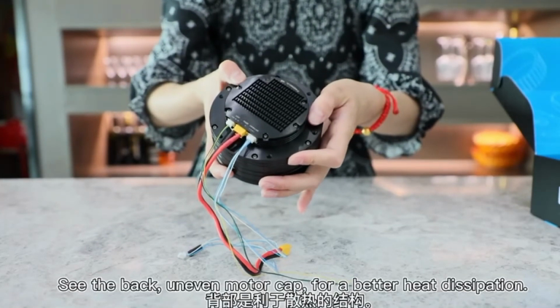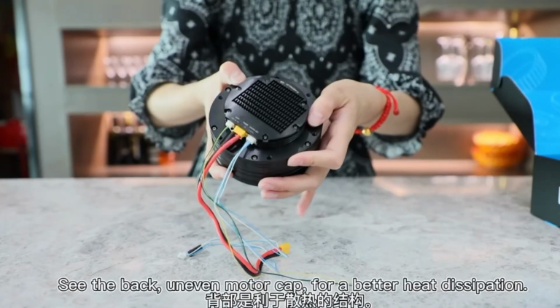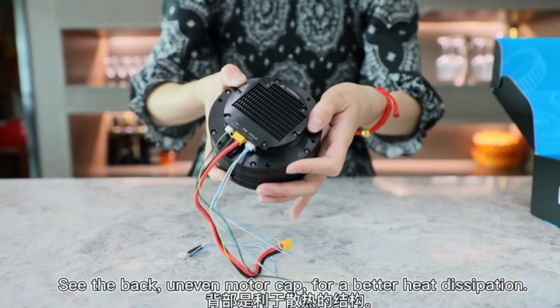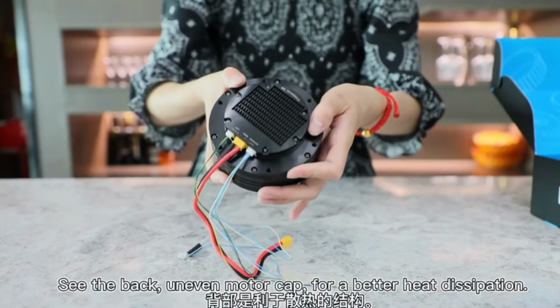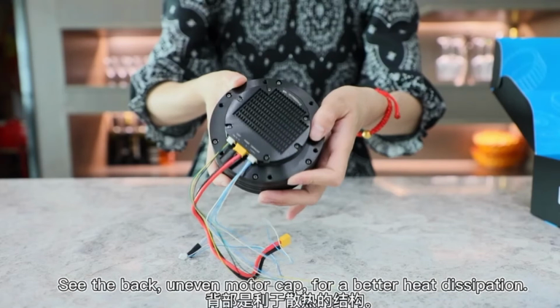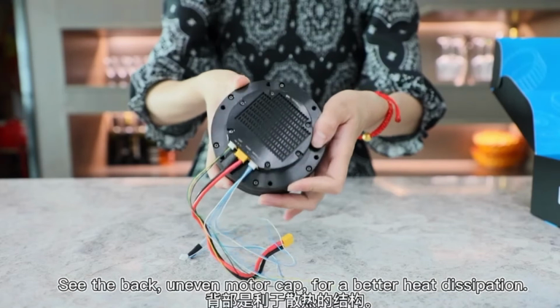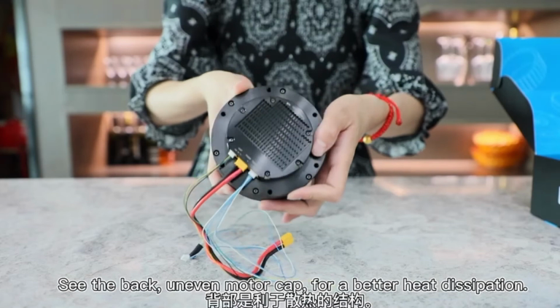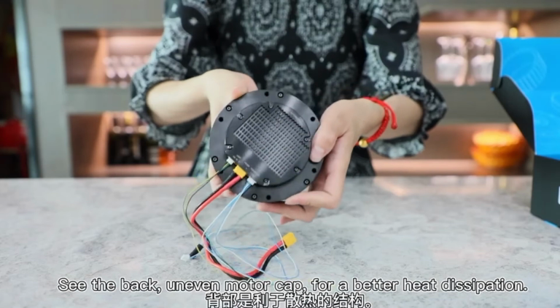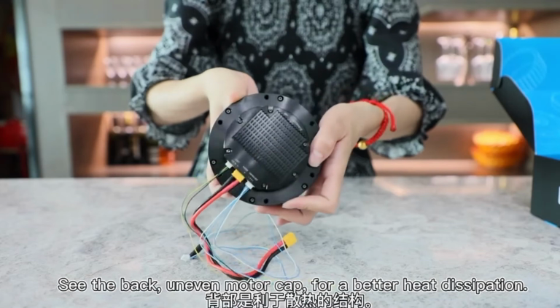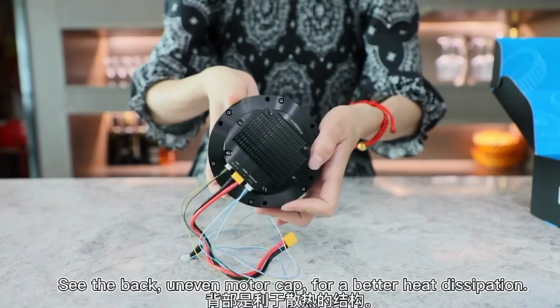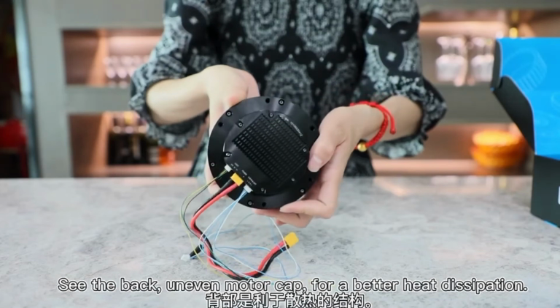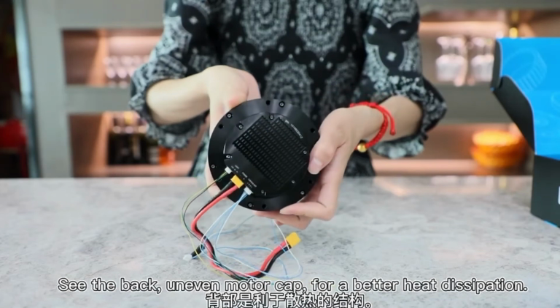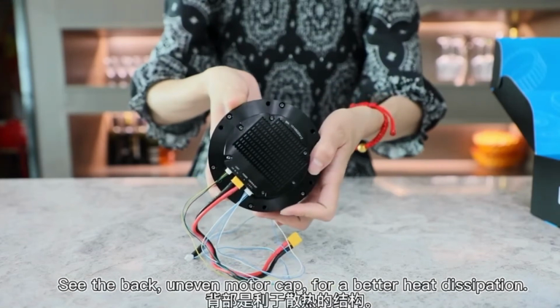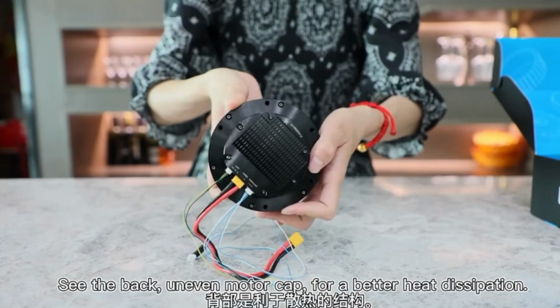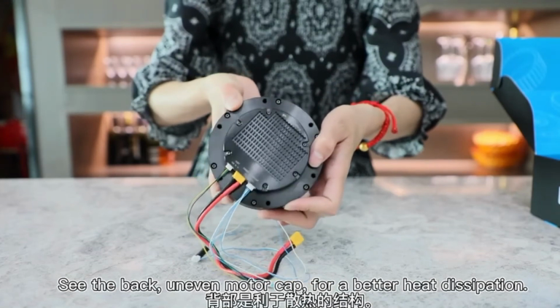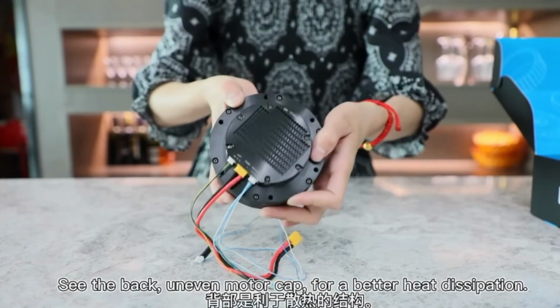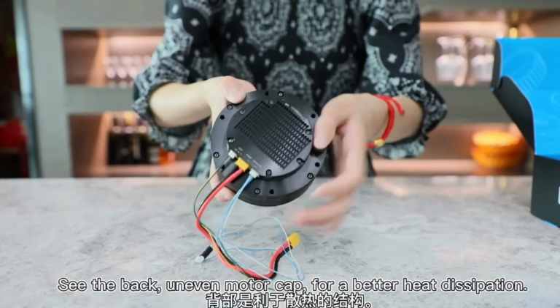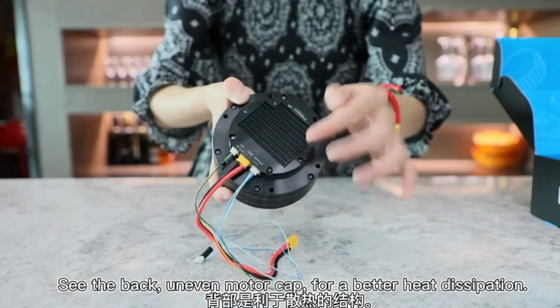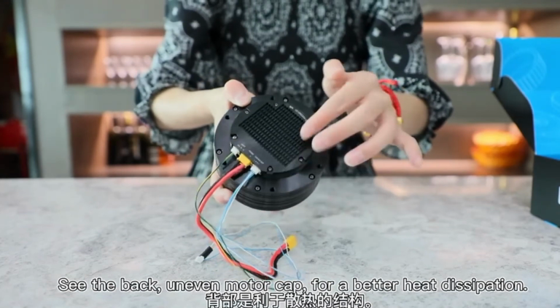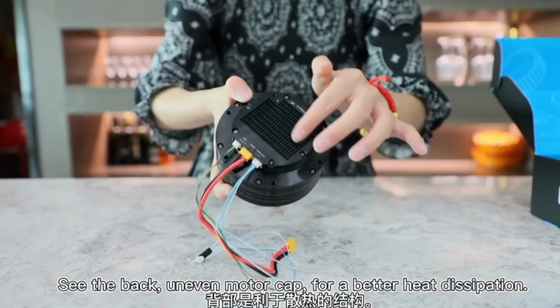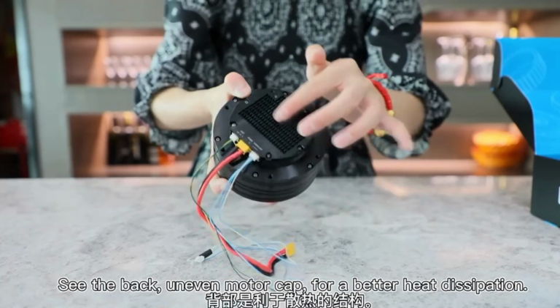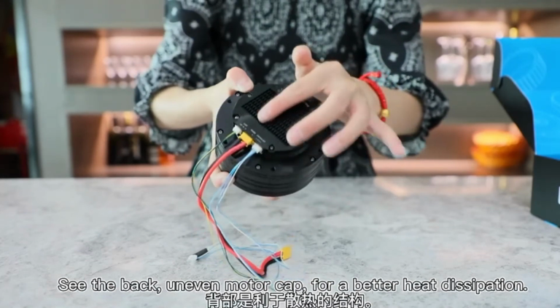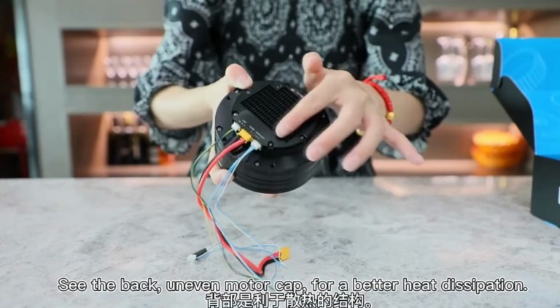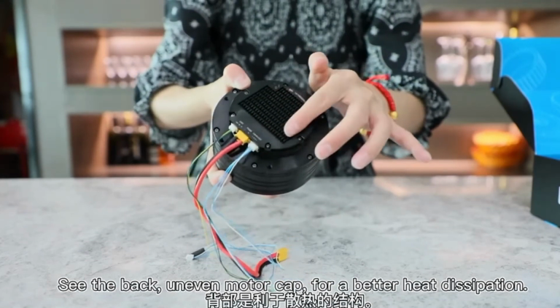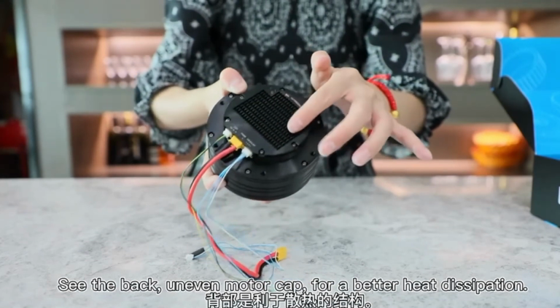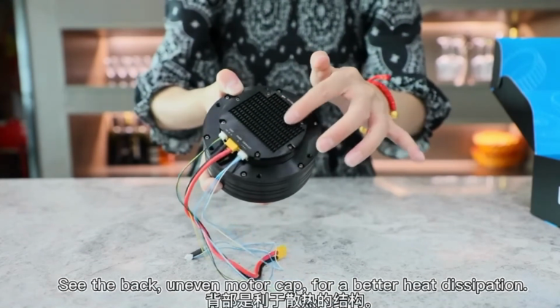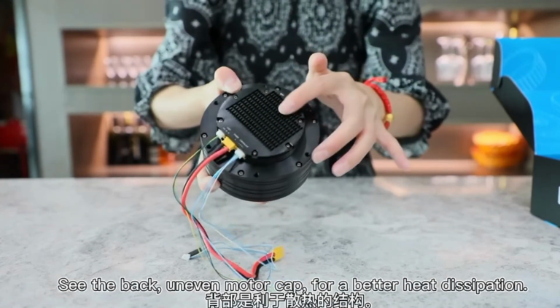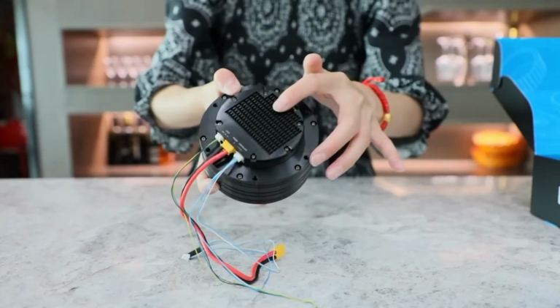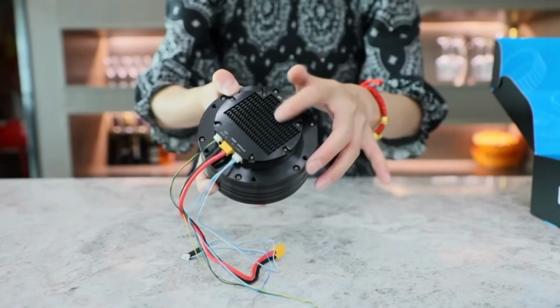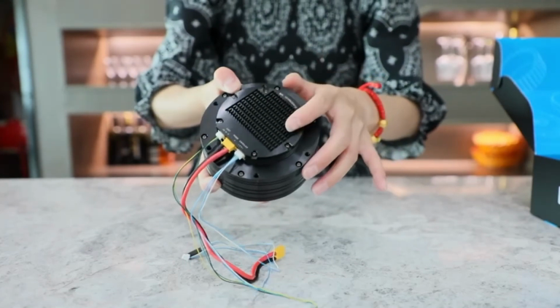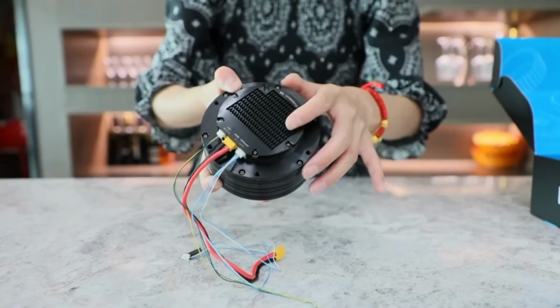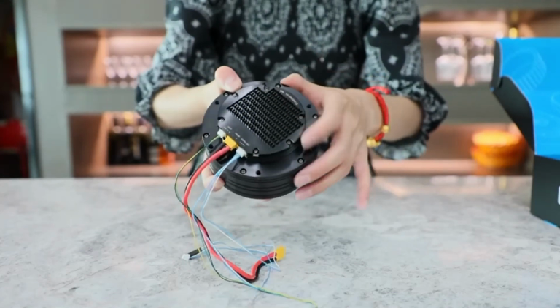See the back — an uneven motor cap for better heat dissipation.